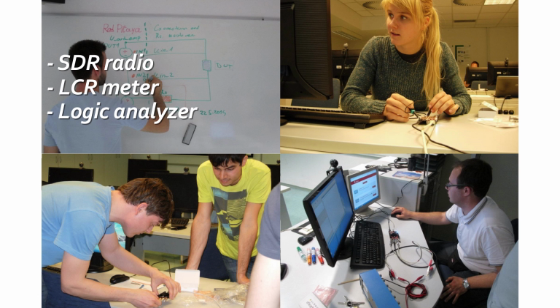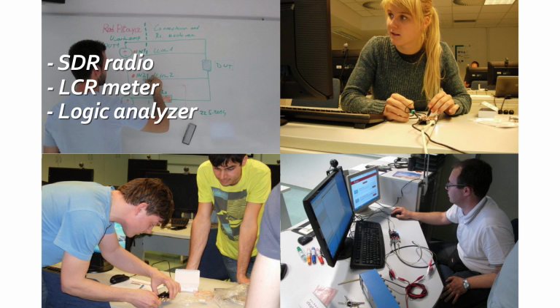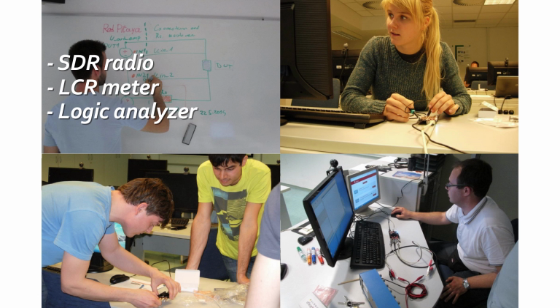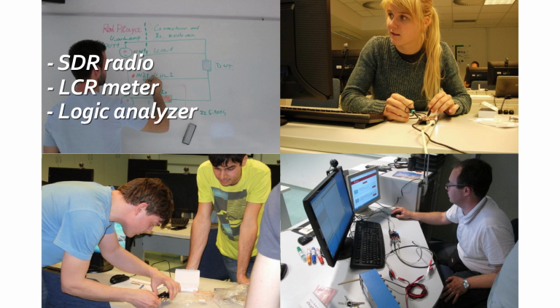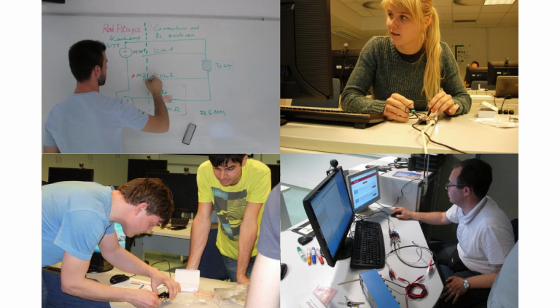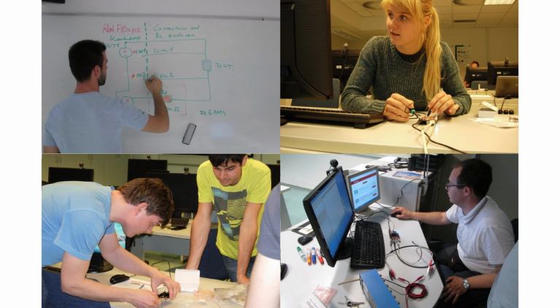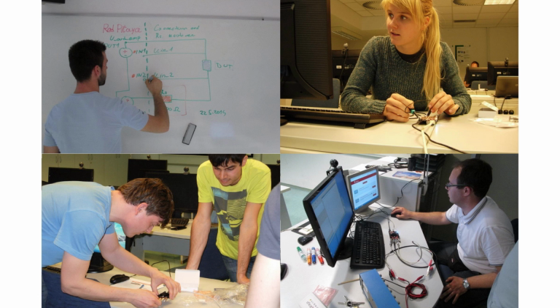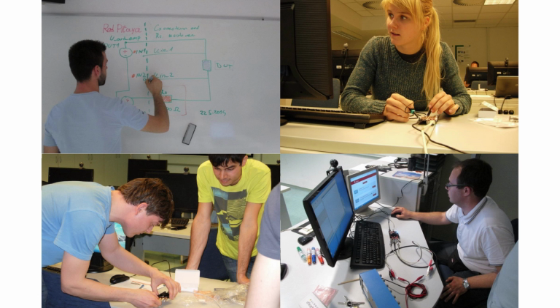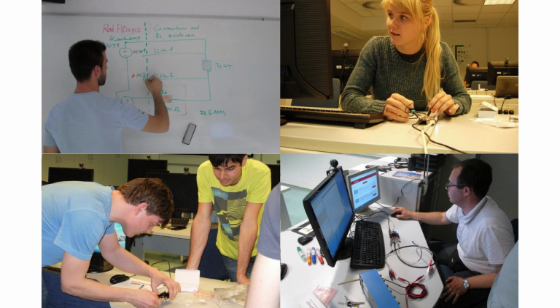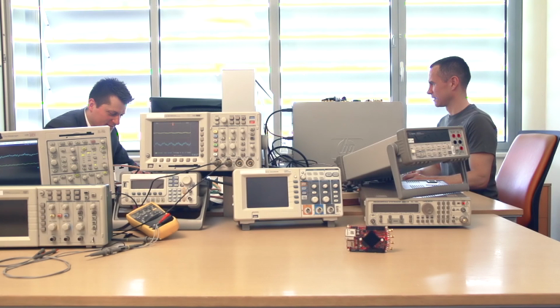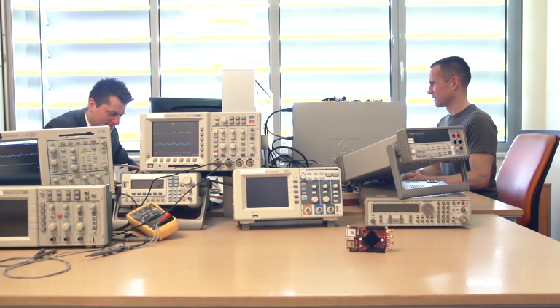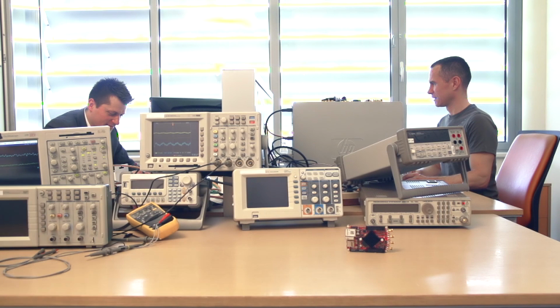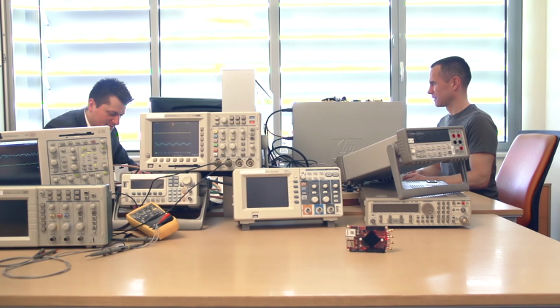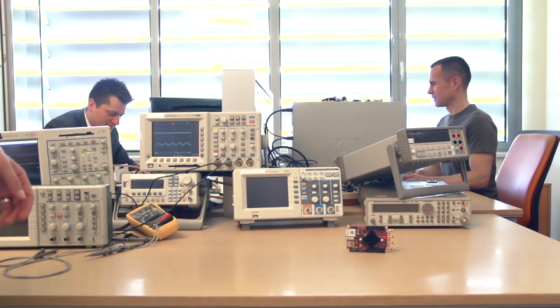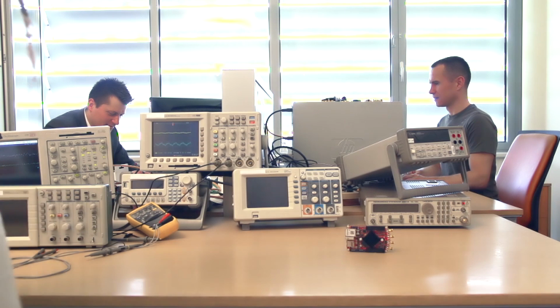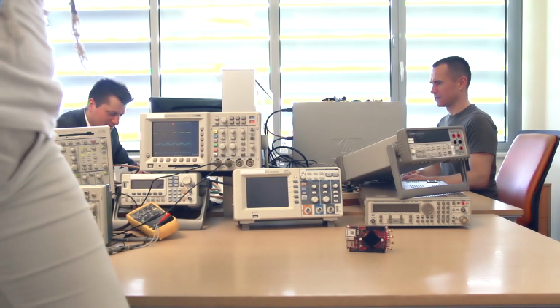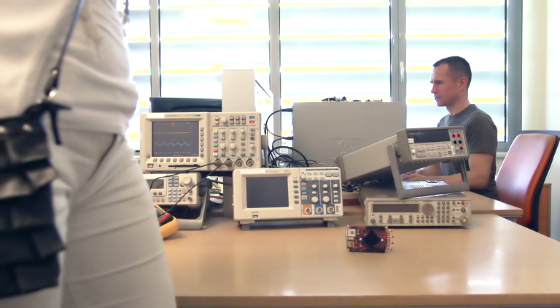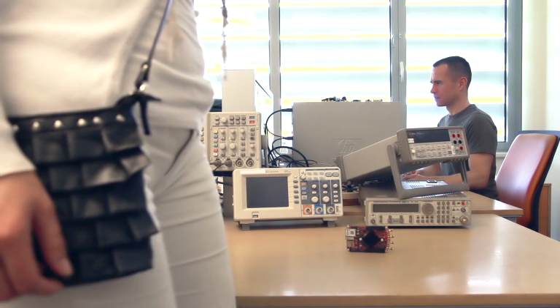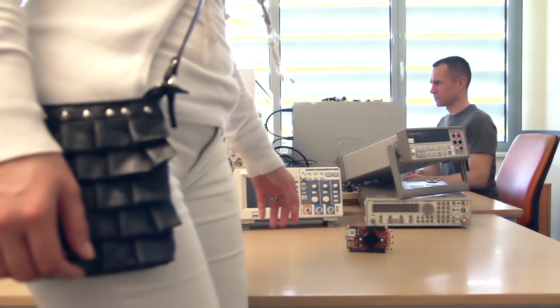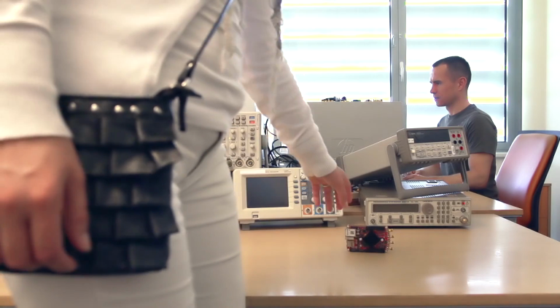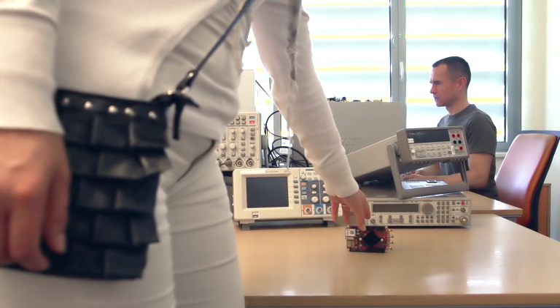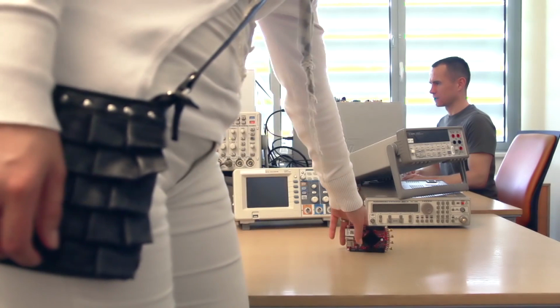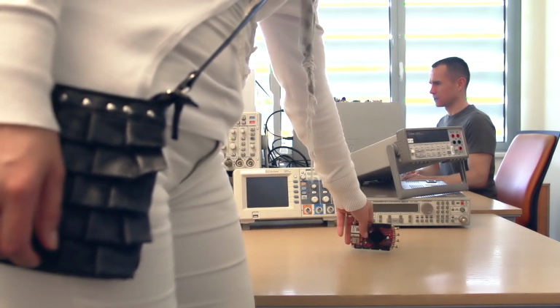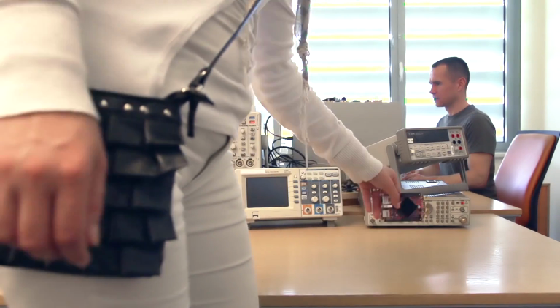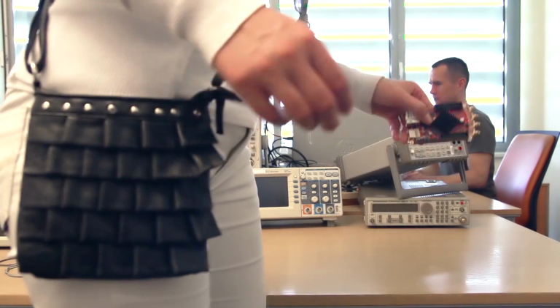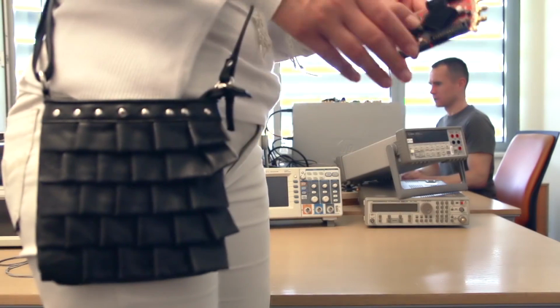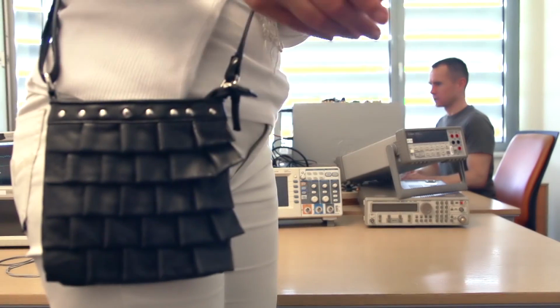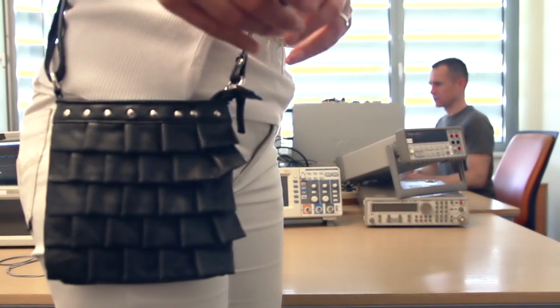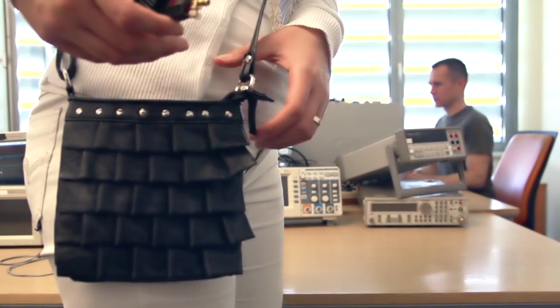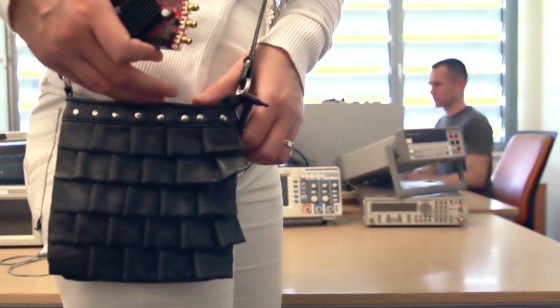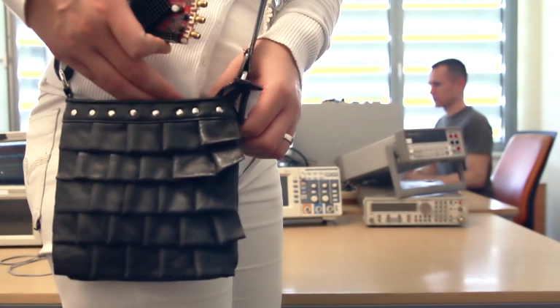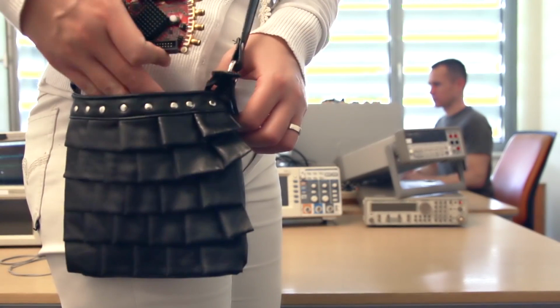So this is Red Pitaya. Now that you know it, let's go and measure something.